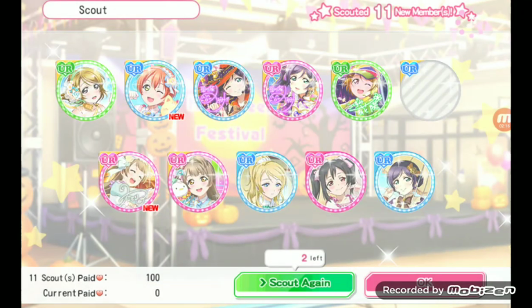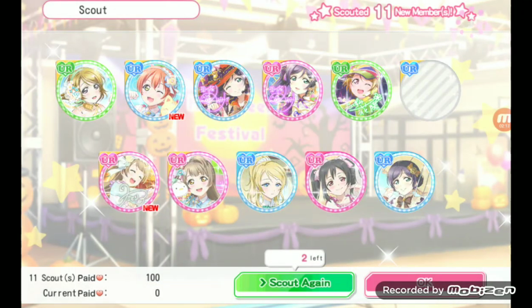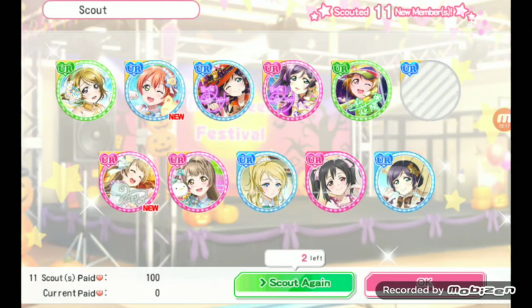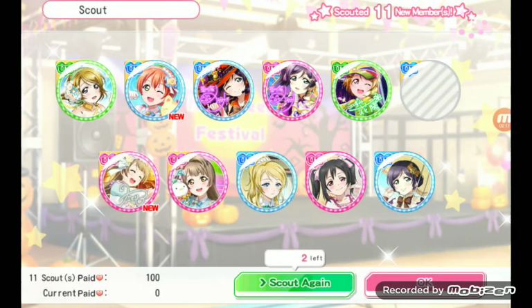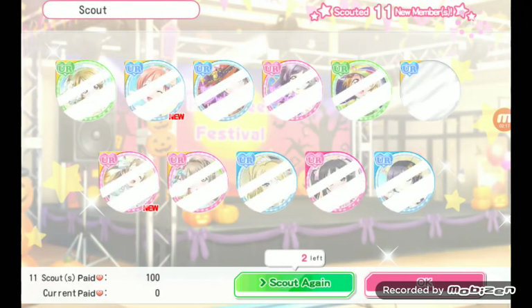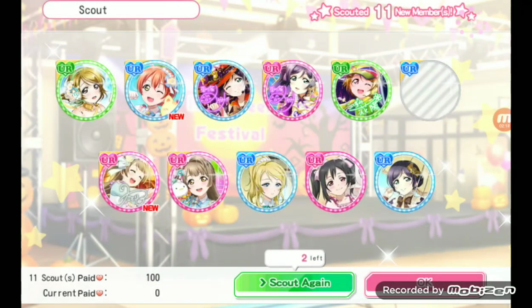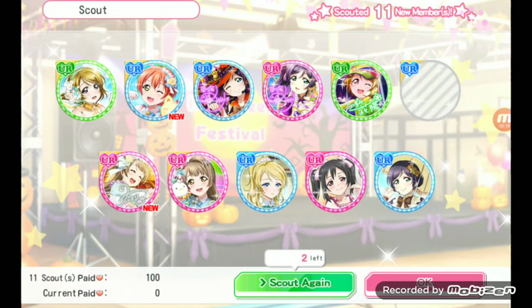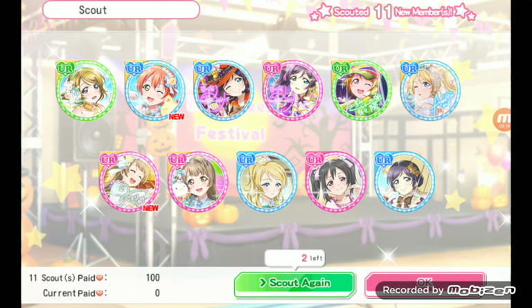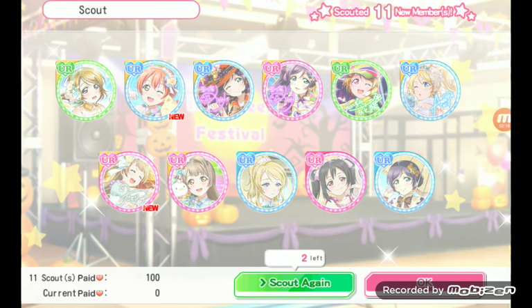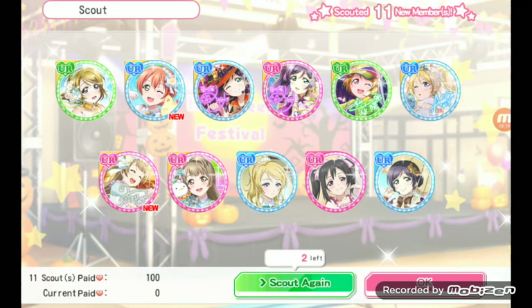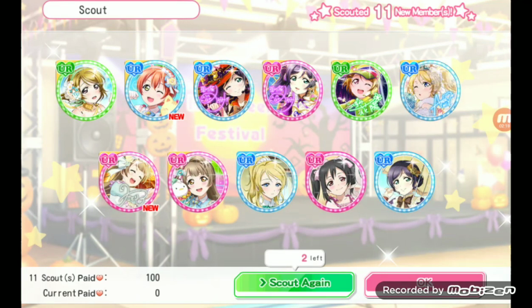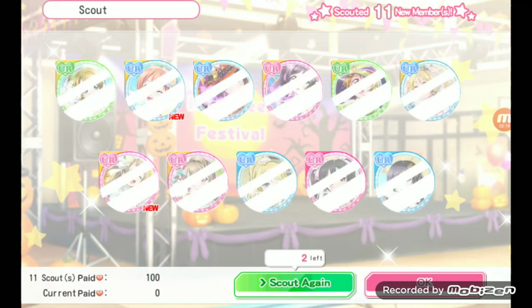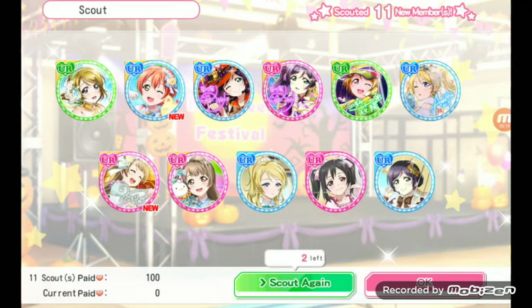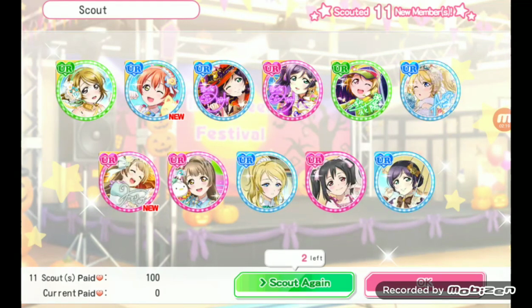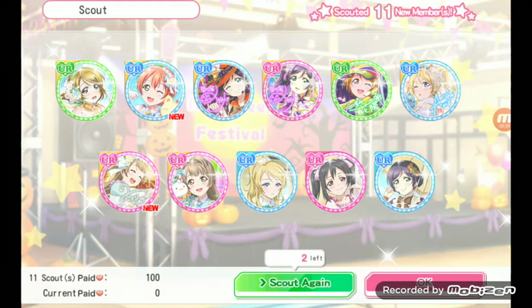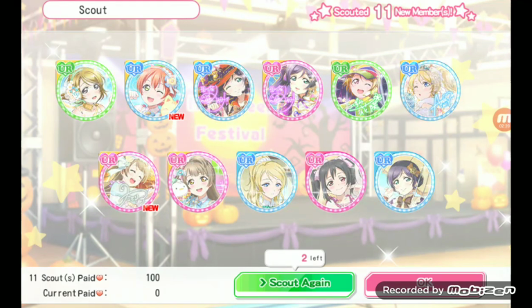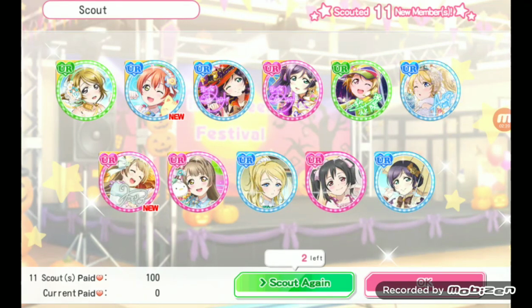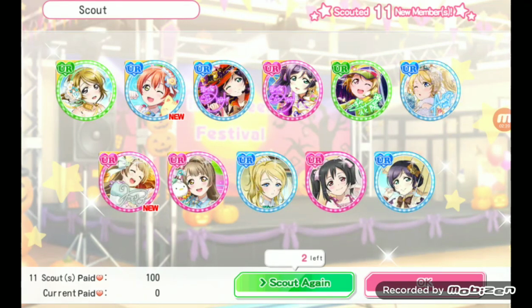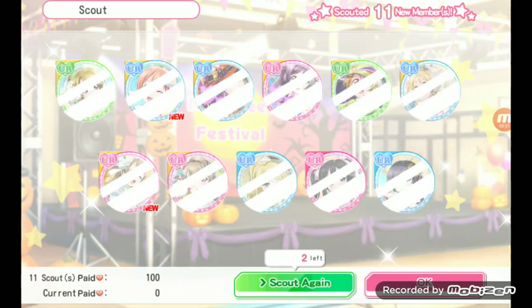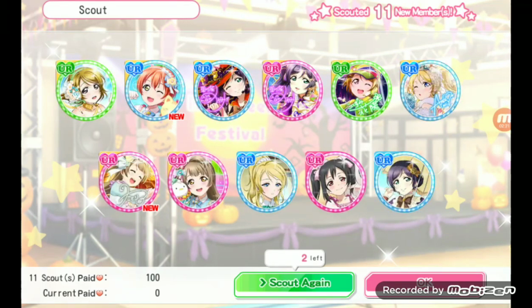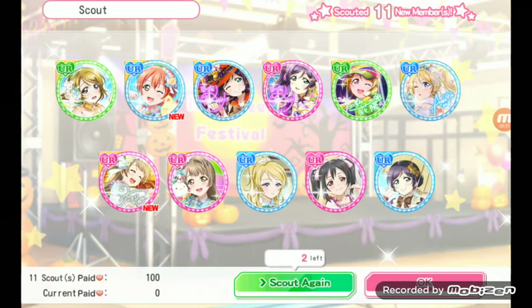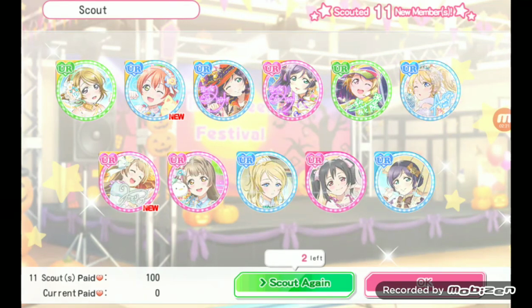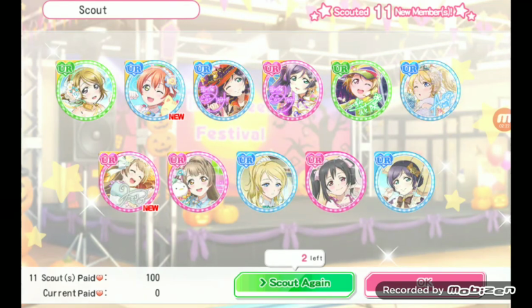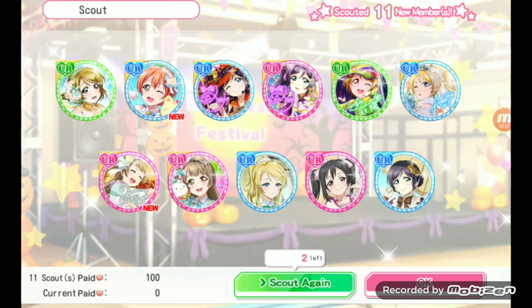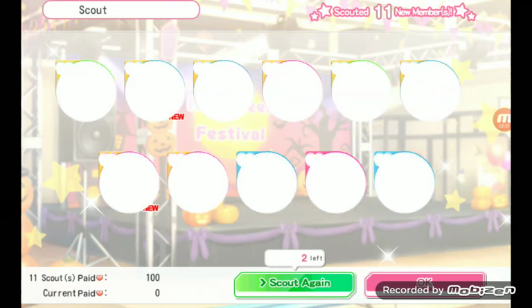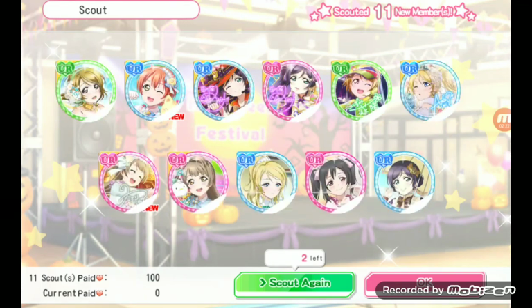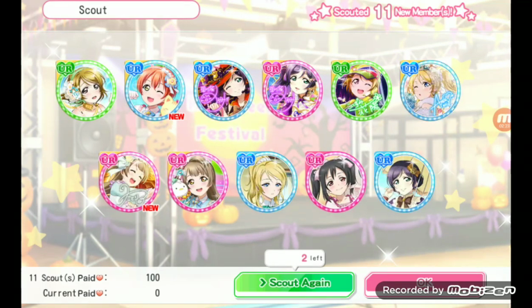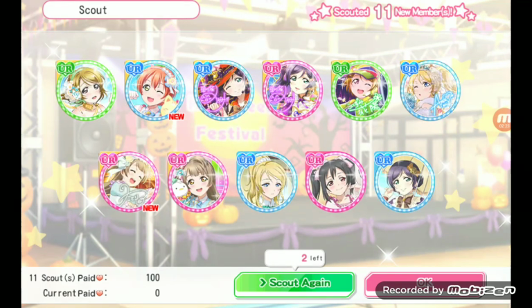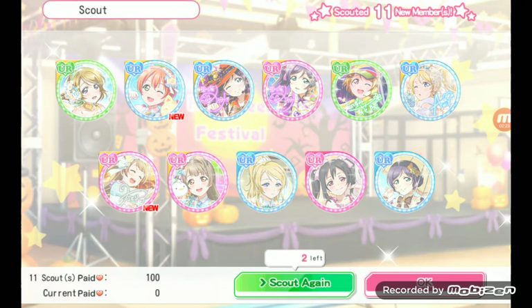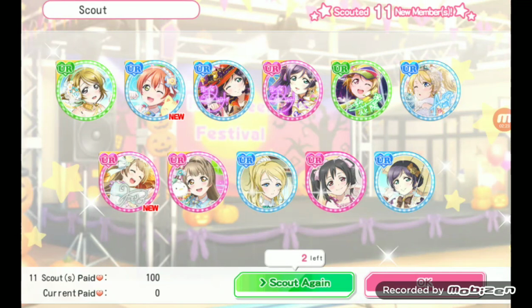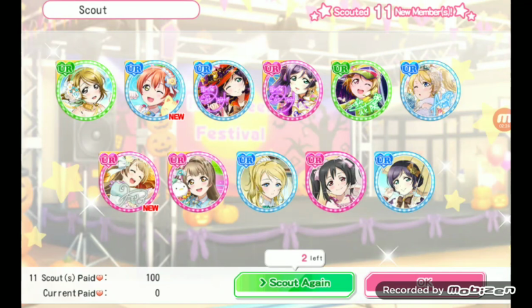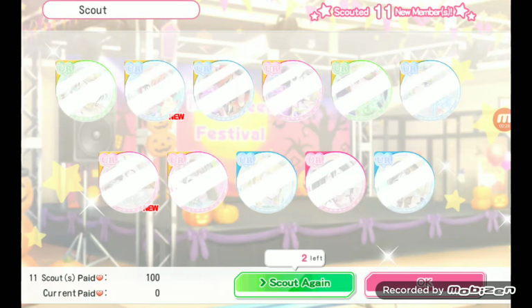That was insane! The Hanayo is not autographed, which is fine.